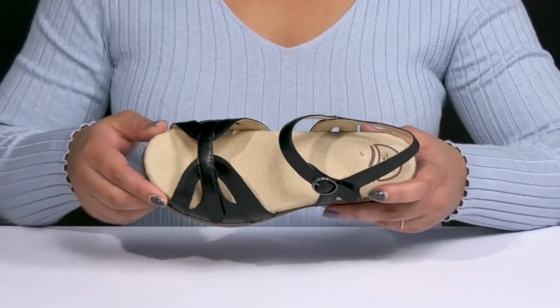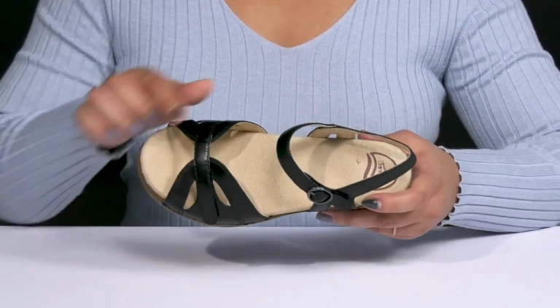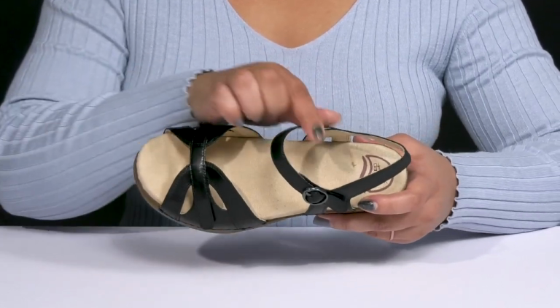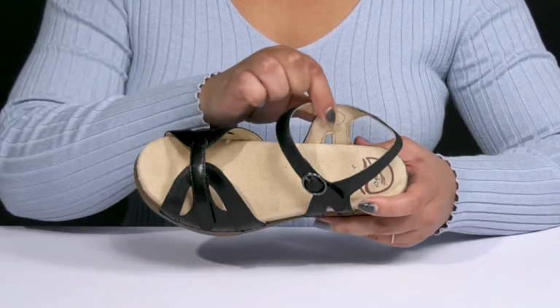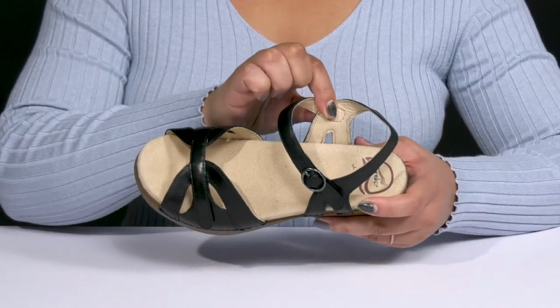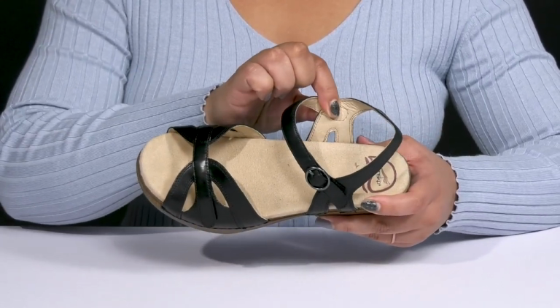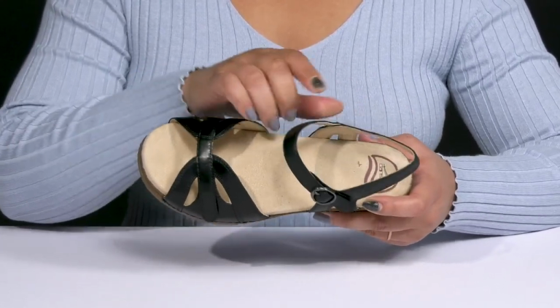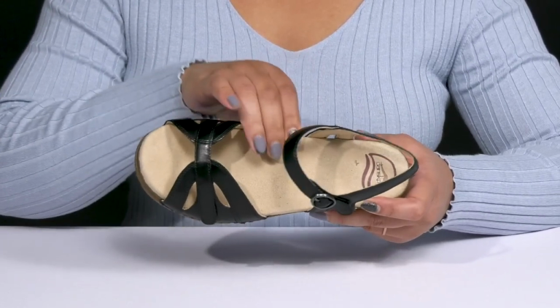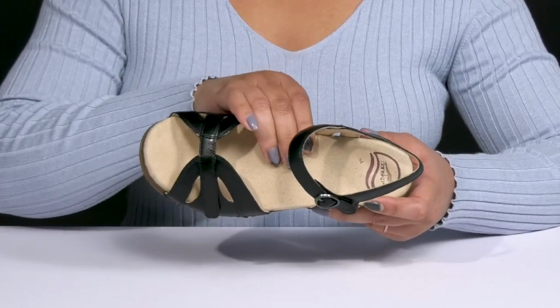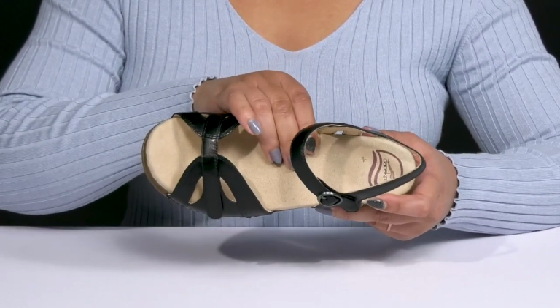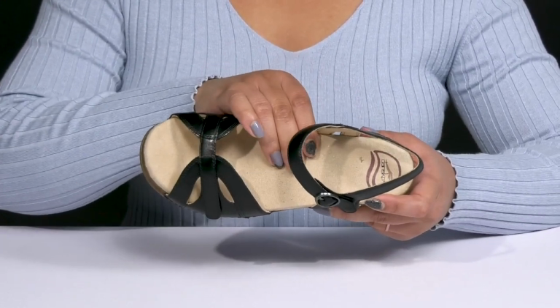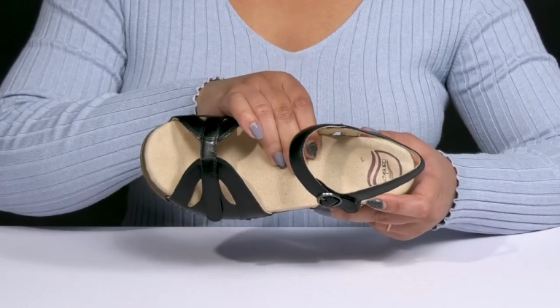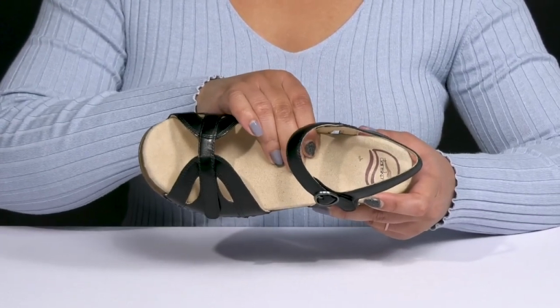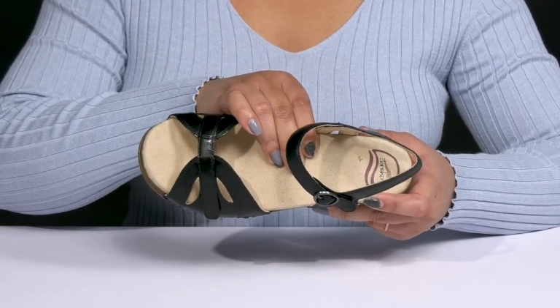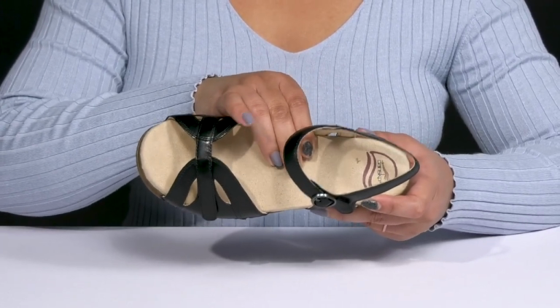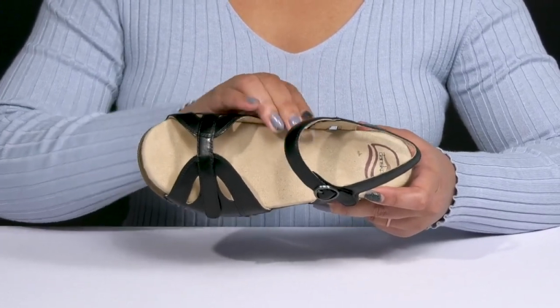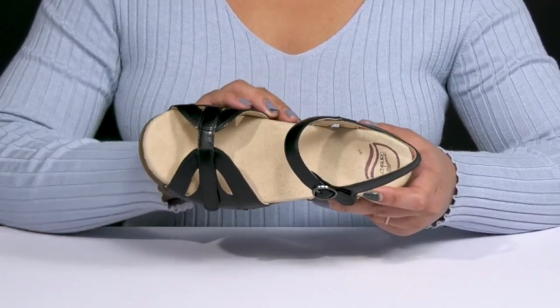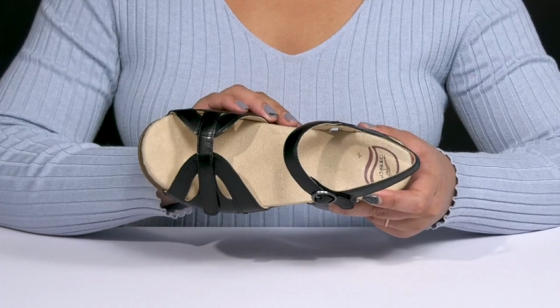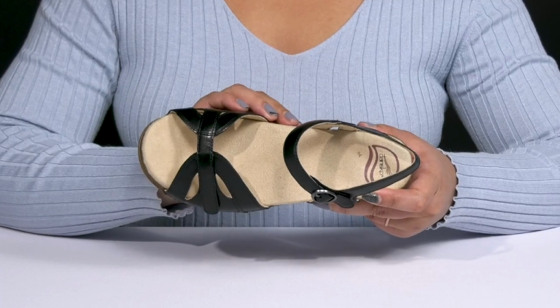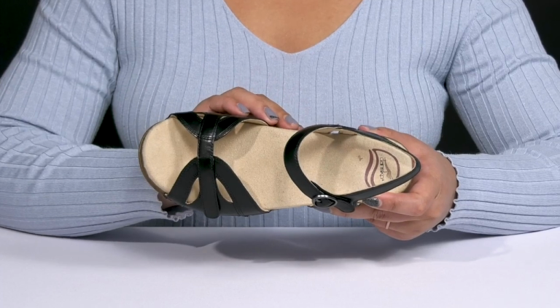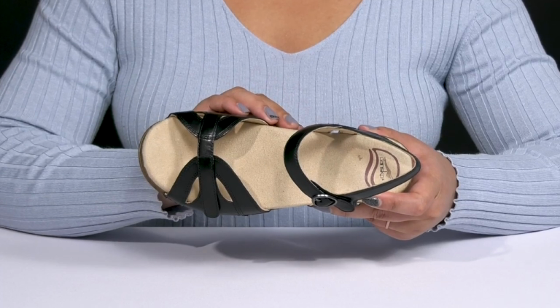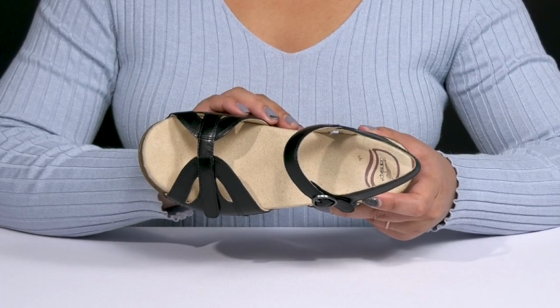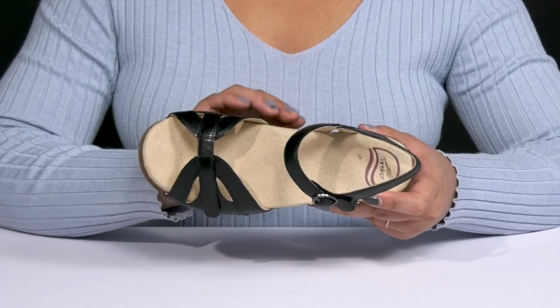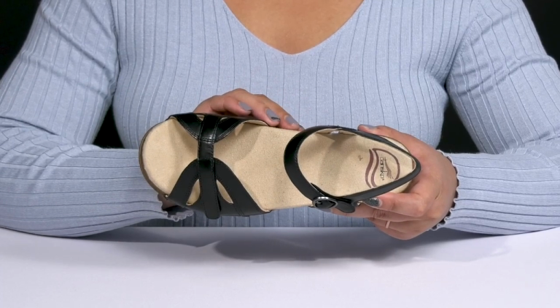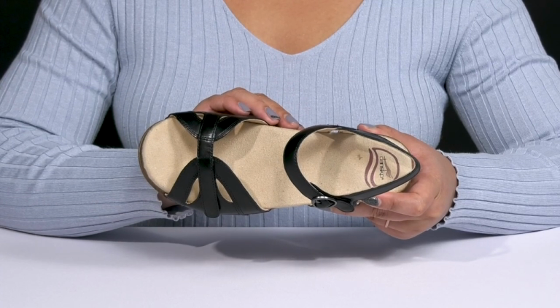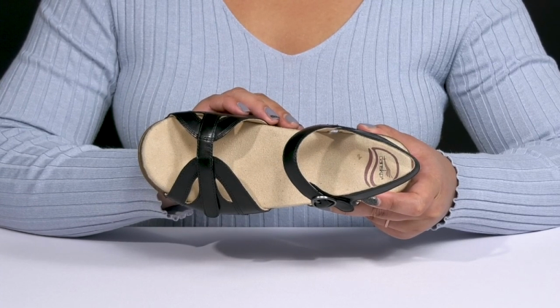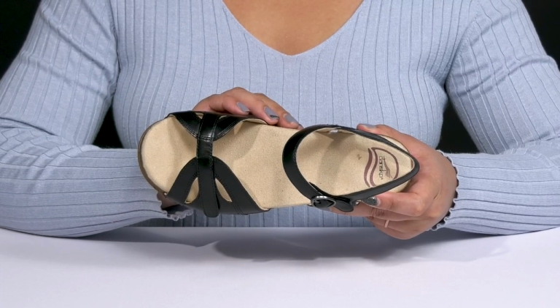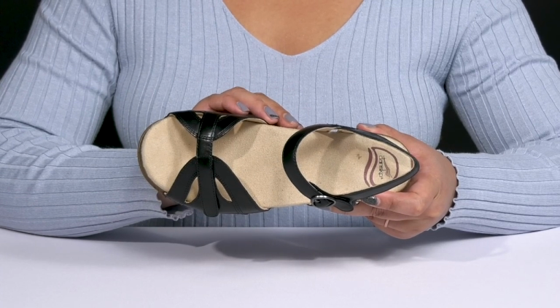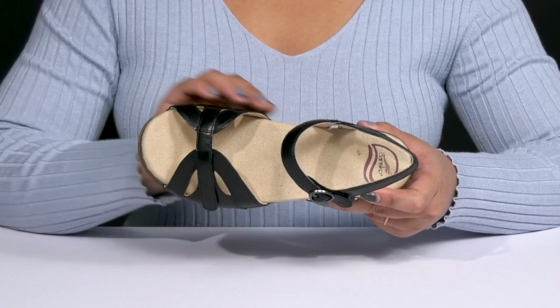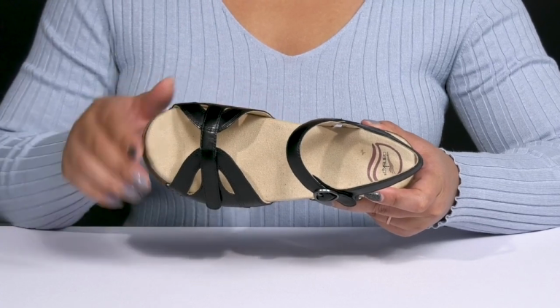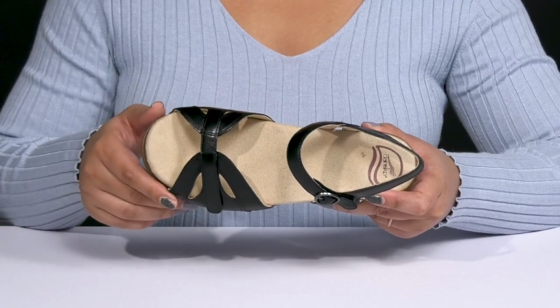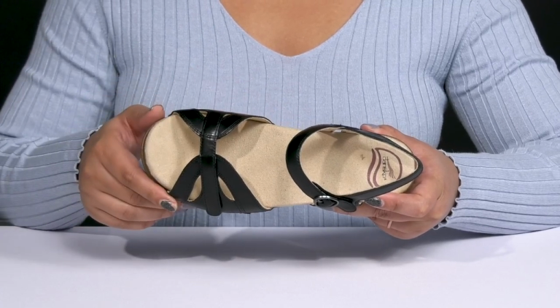Inside, there is a leather lining with a generously cushioned footbed that helps promote good foot health and it keeps you comfortable at all times.